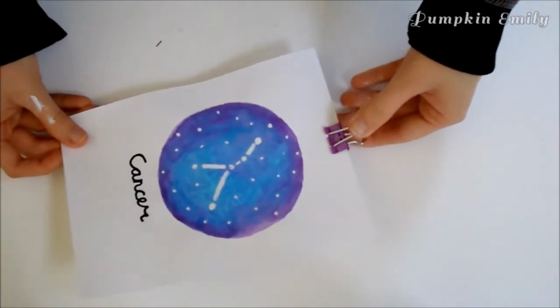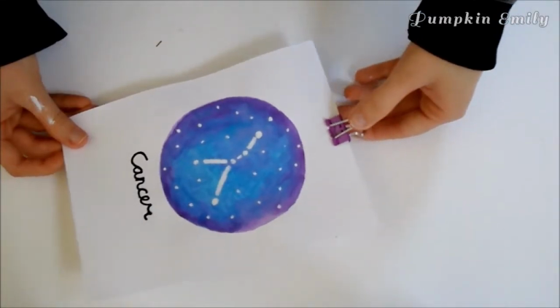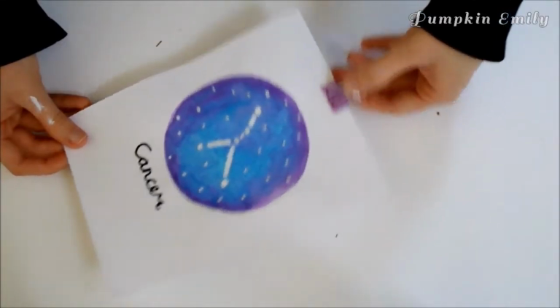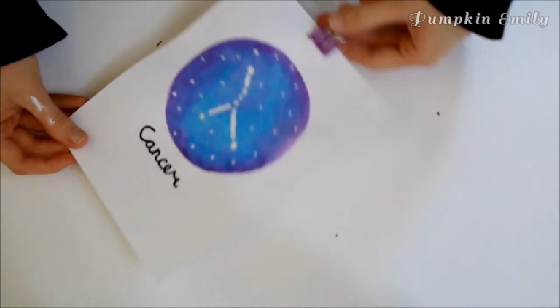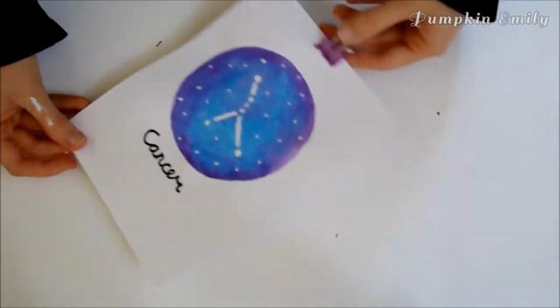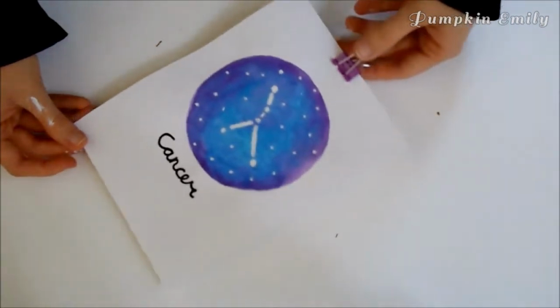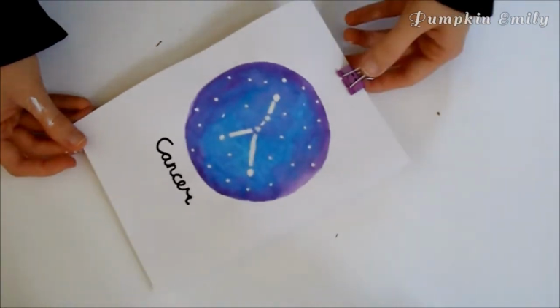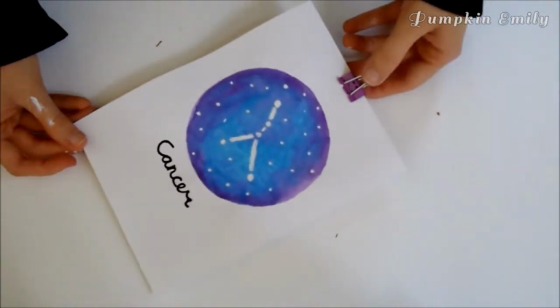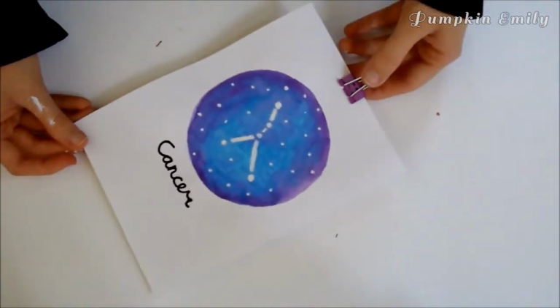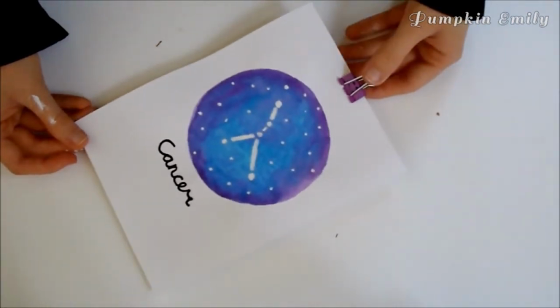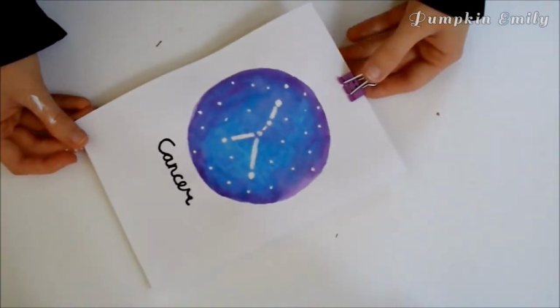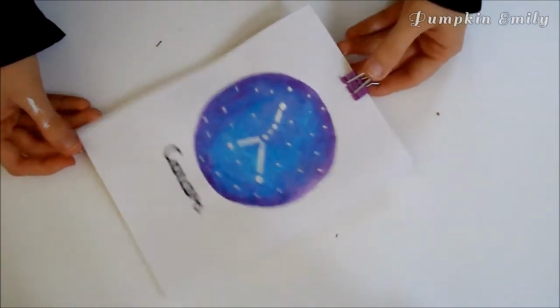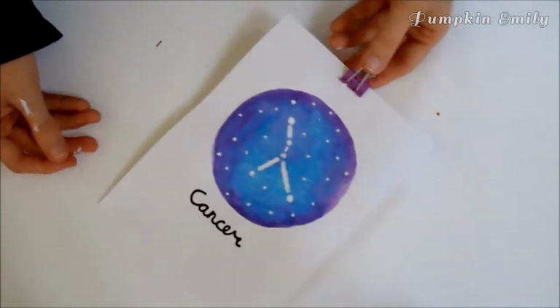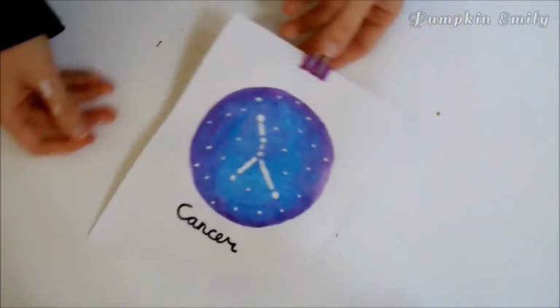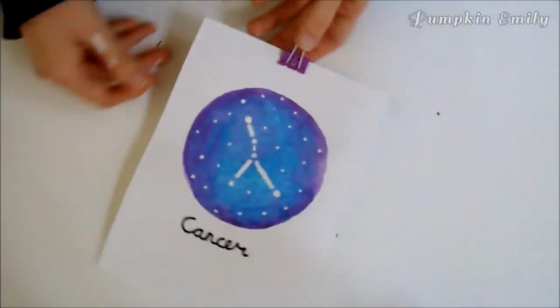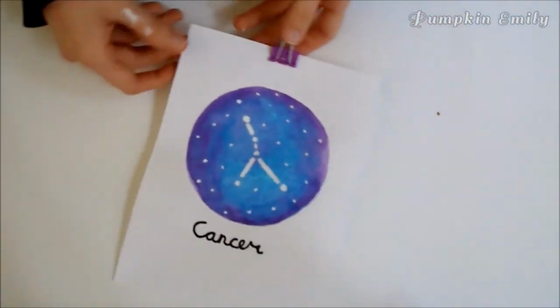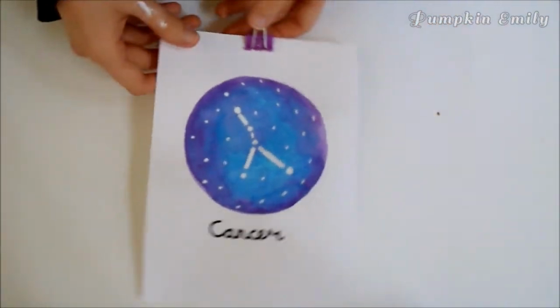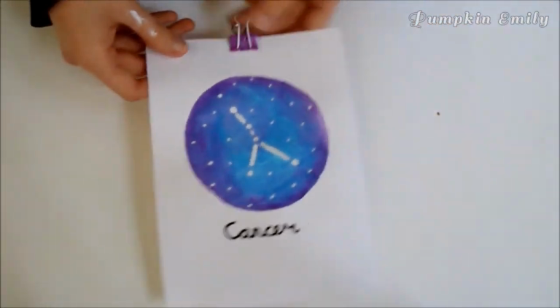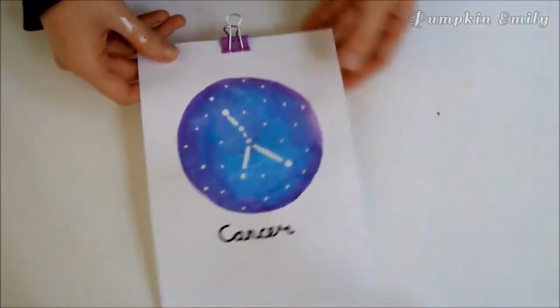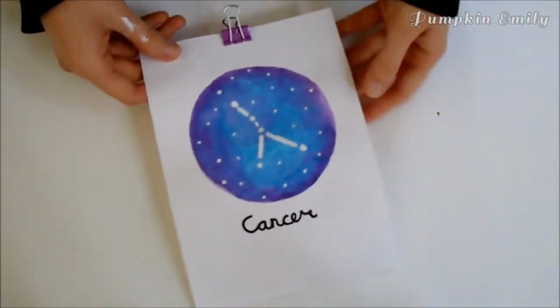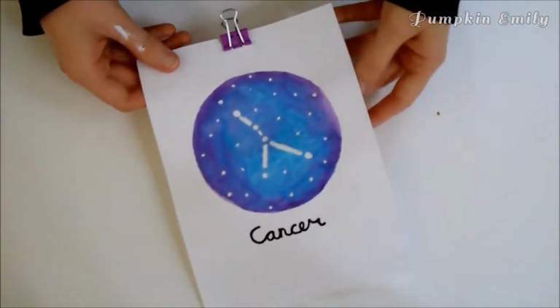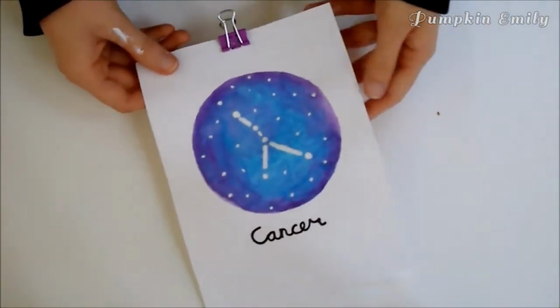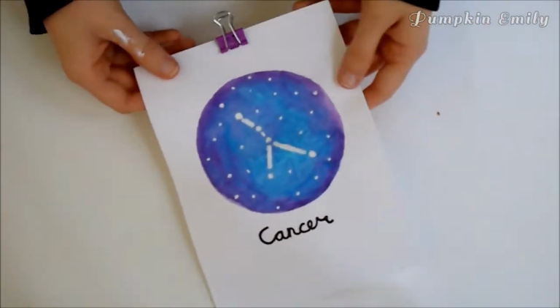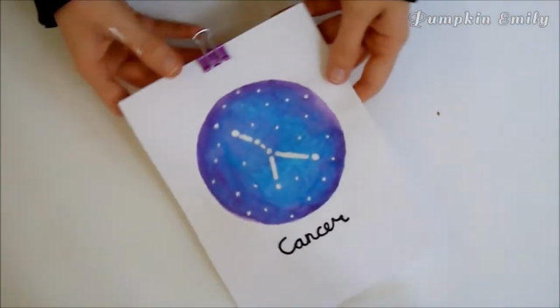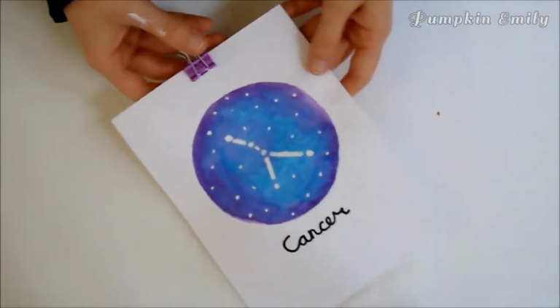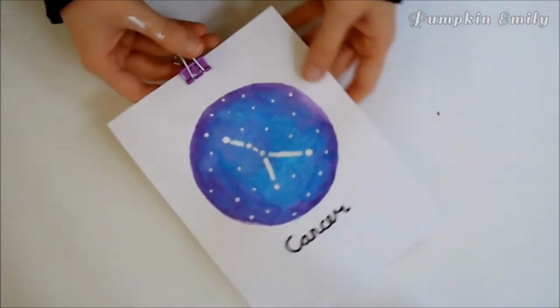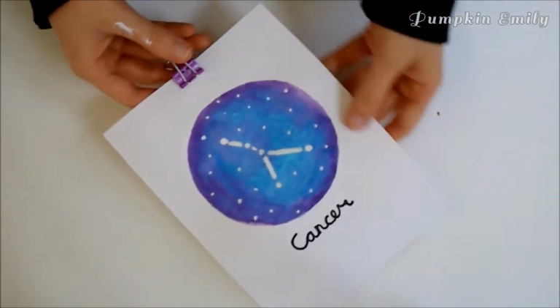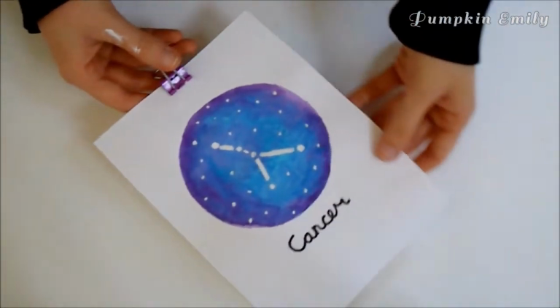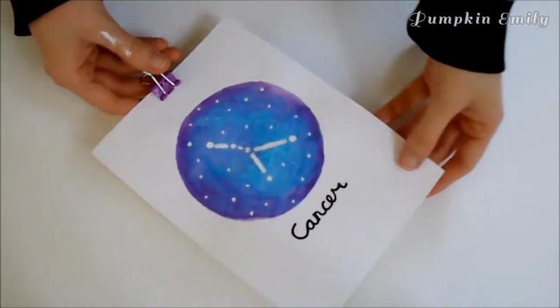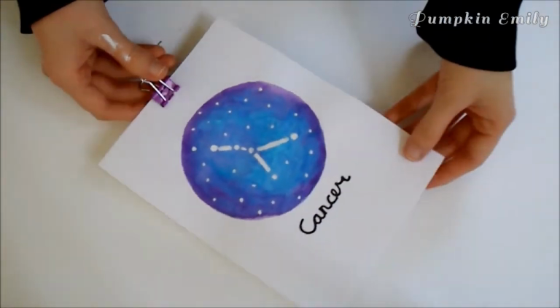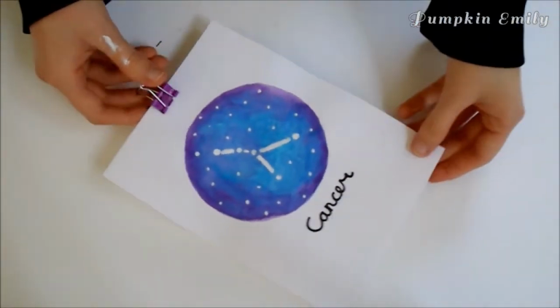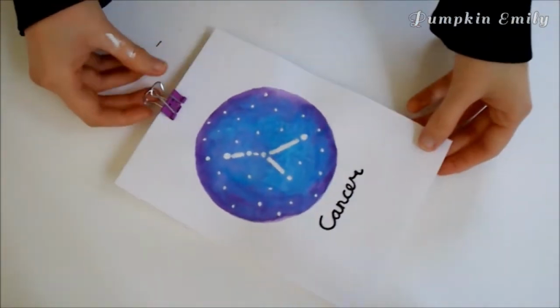If you need to, you can erase any pencil markings off the paper when the painting is dry. You can either put it into a frame or put a binder clip on top of the paper and hang it up on a wall.